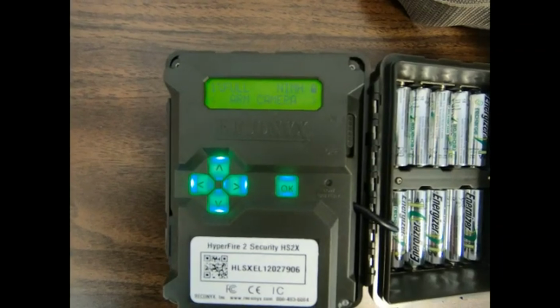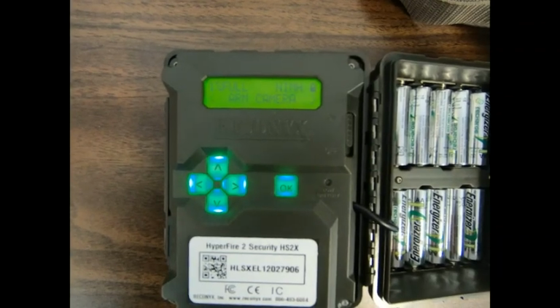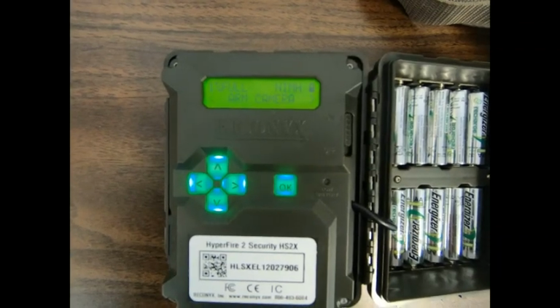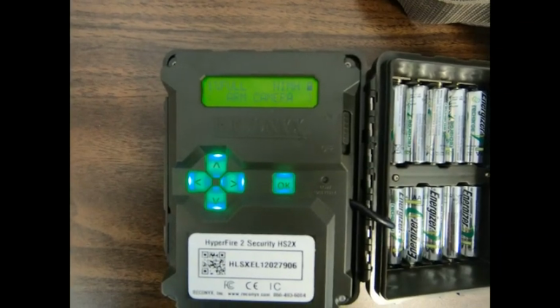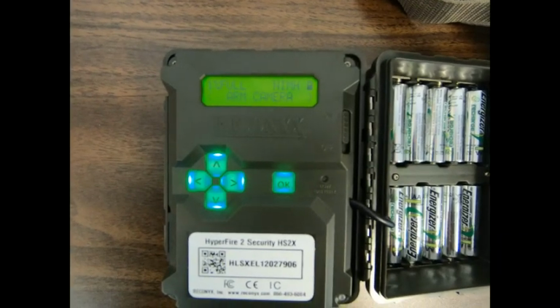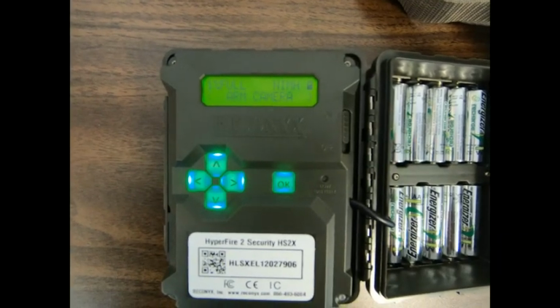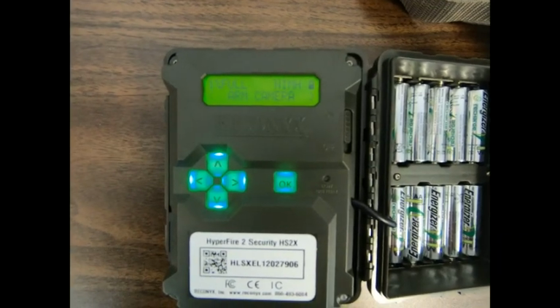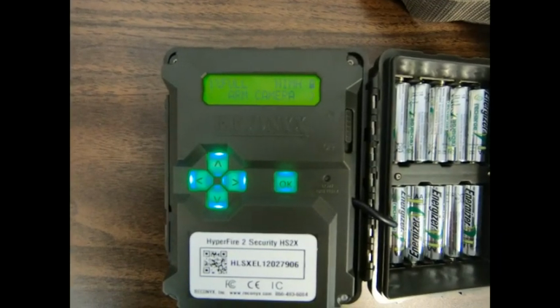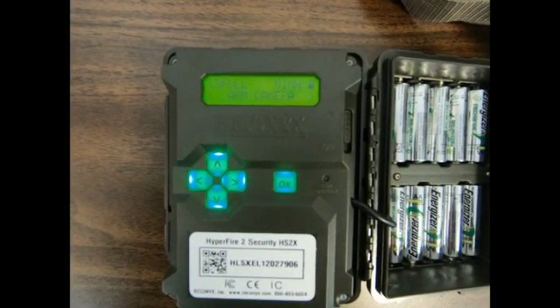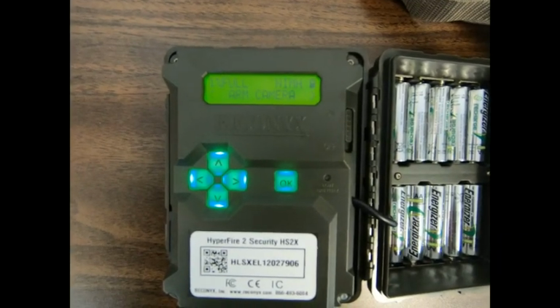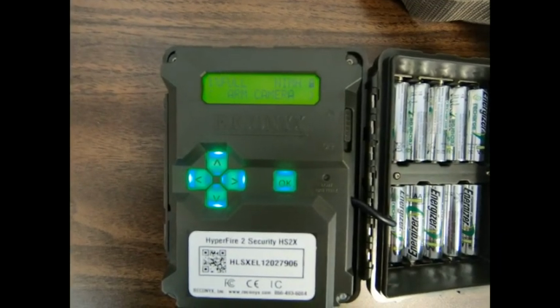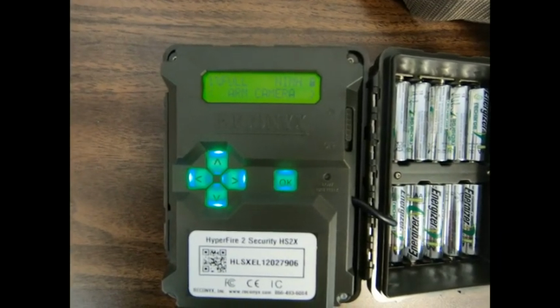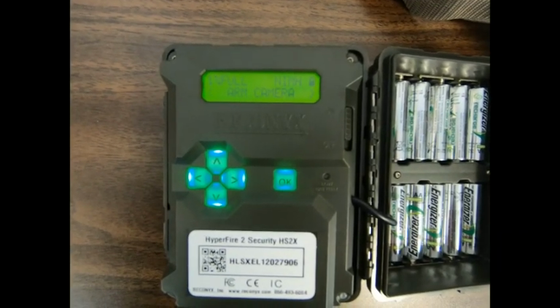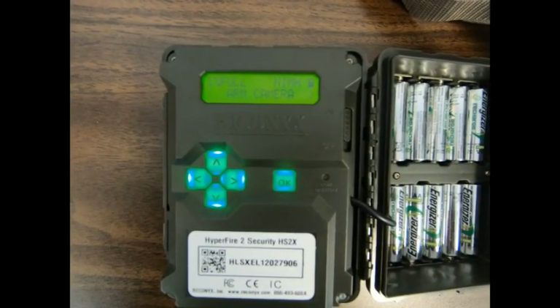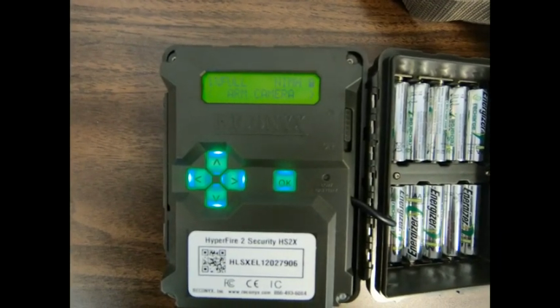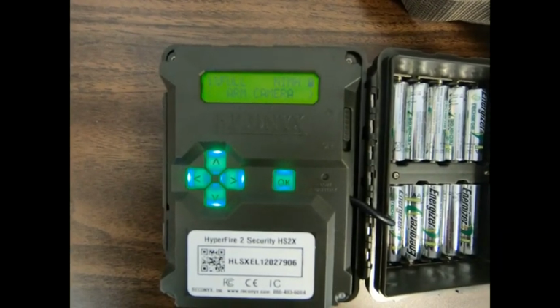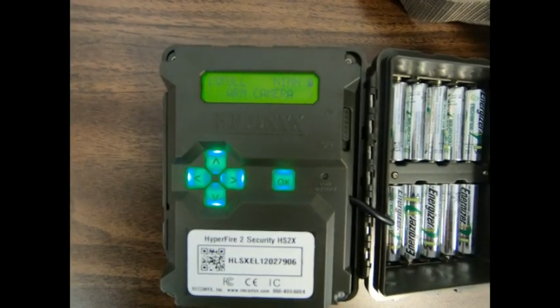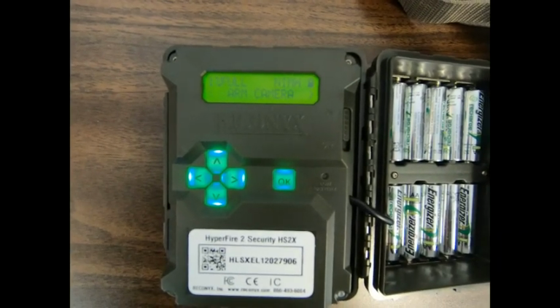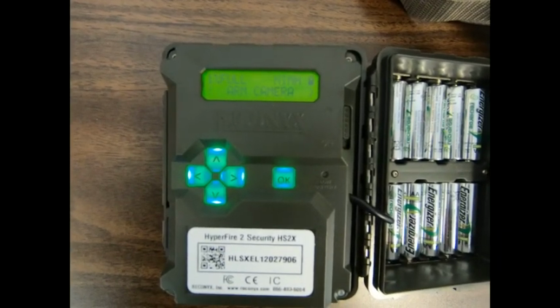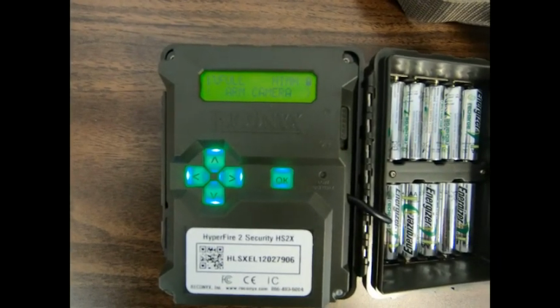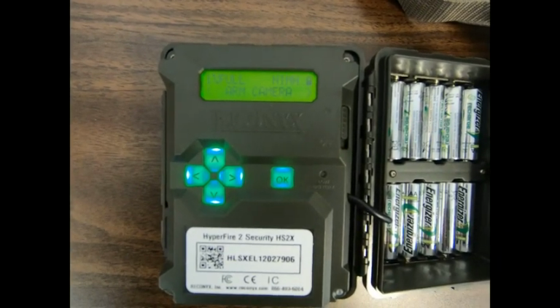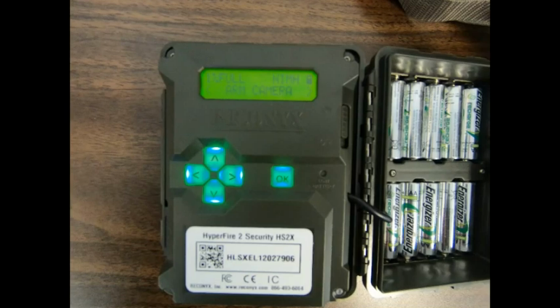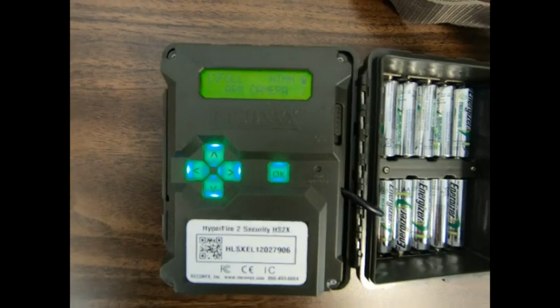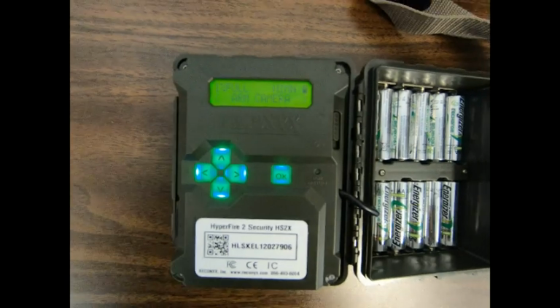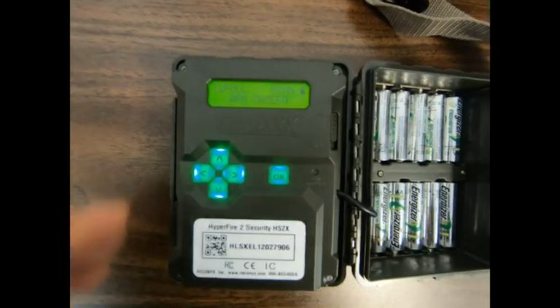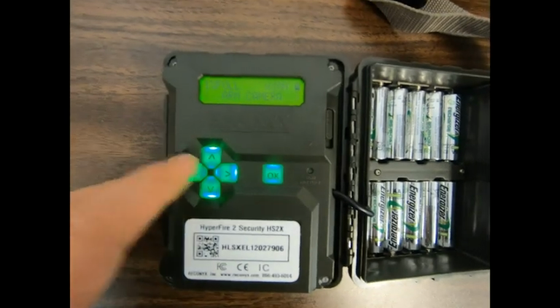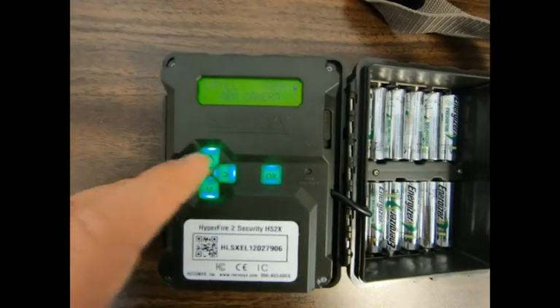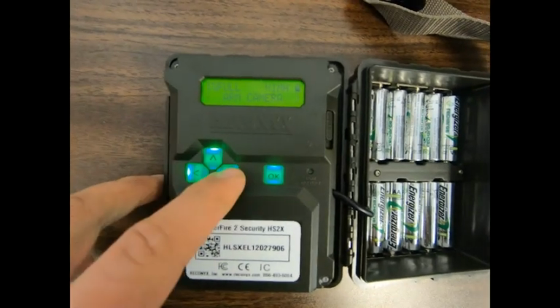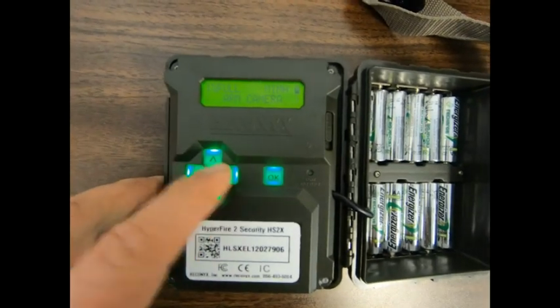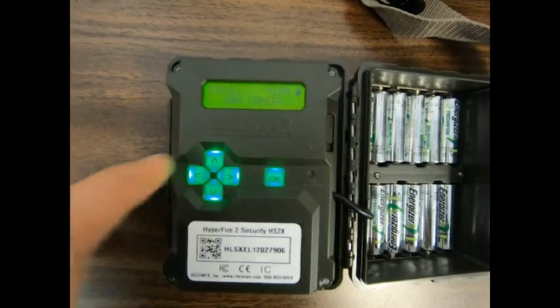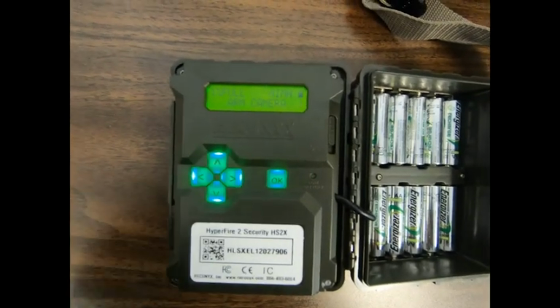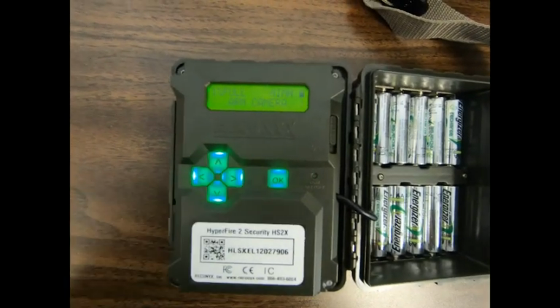After a few seconds, the date and time will disappear and you'll be able to navigate the main menu of the camera by using the left and right arrow keys.